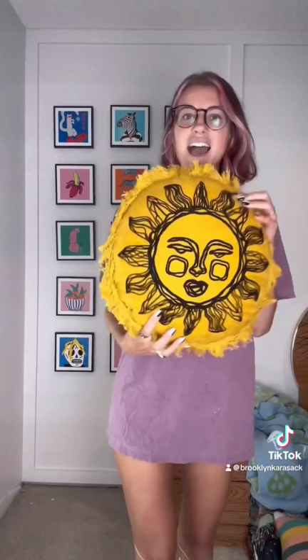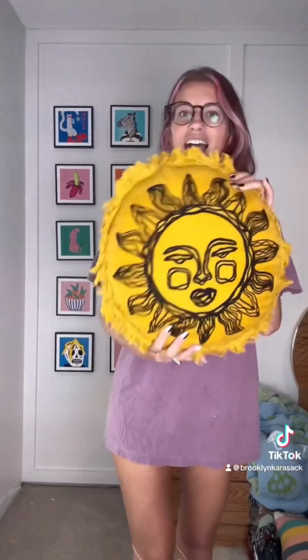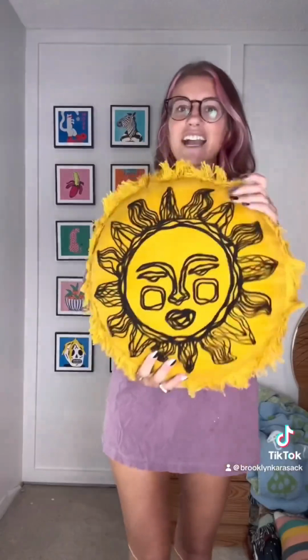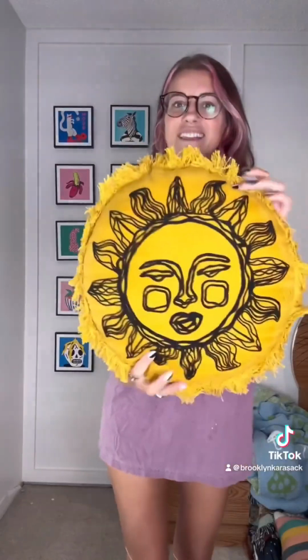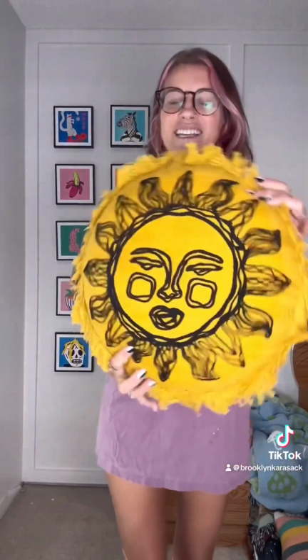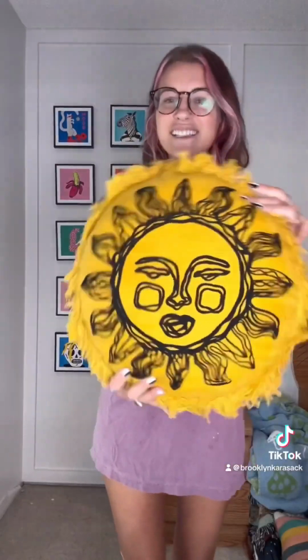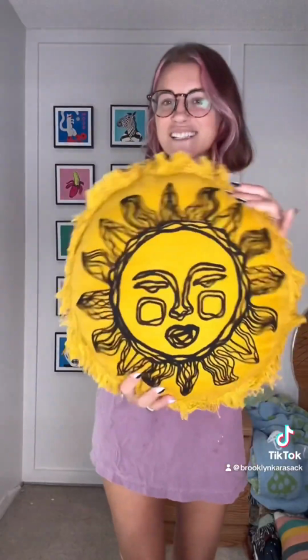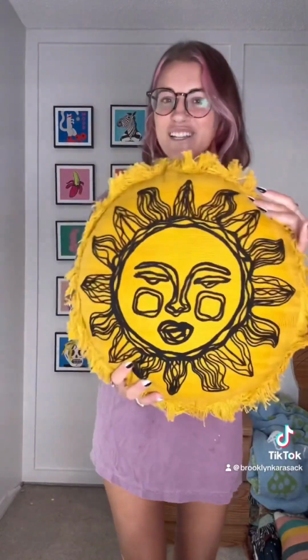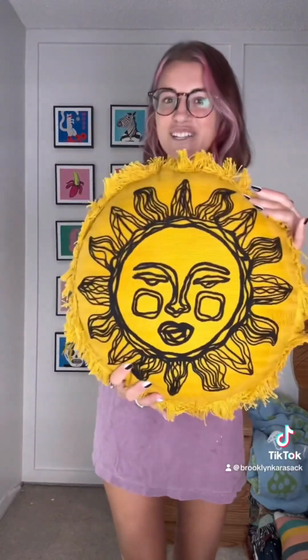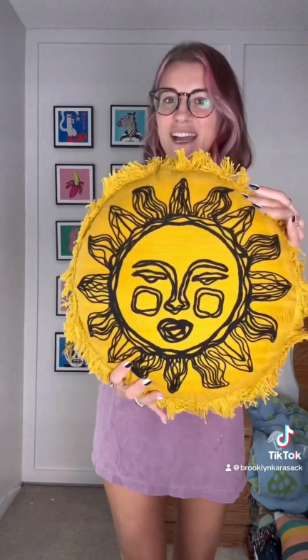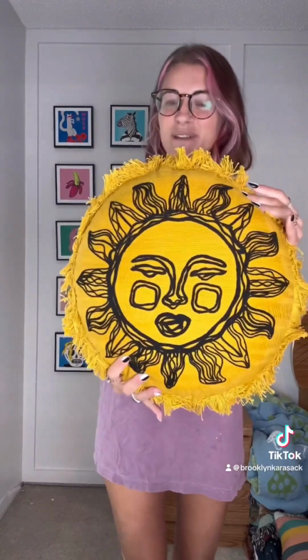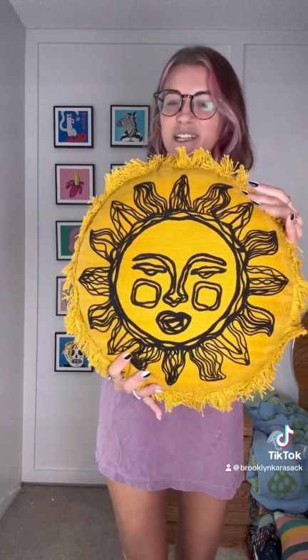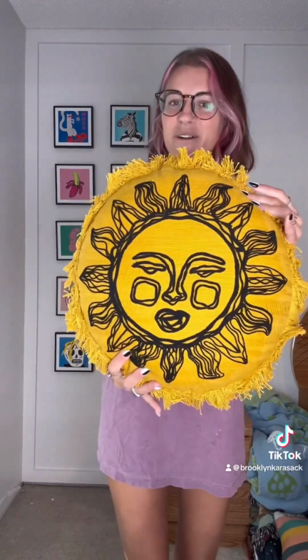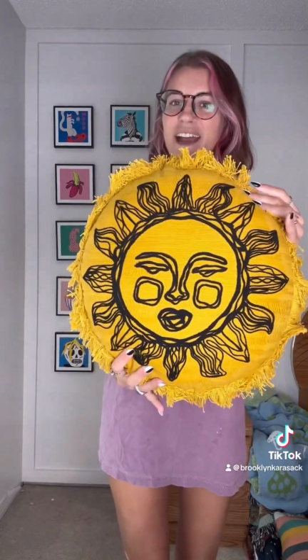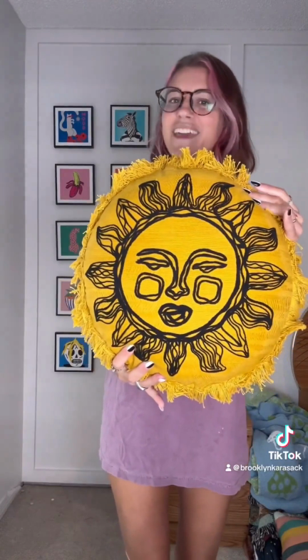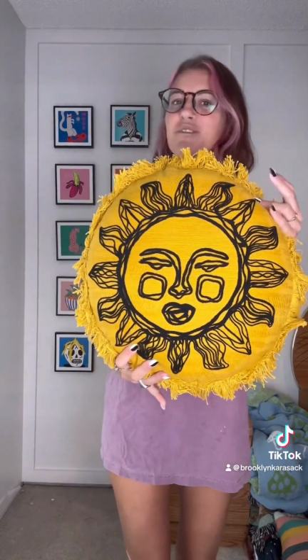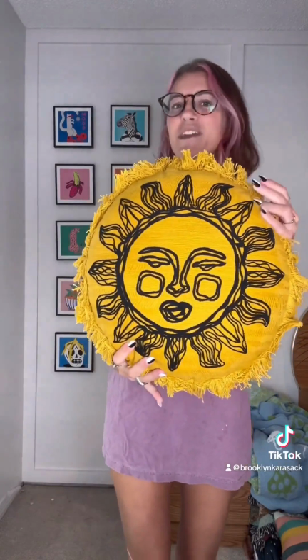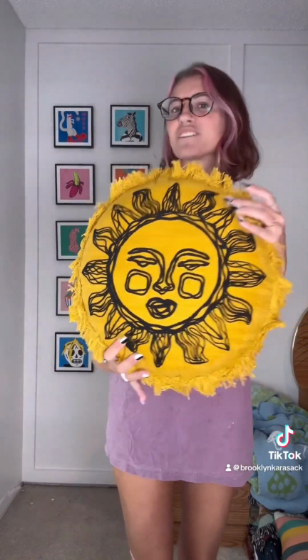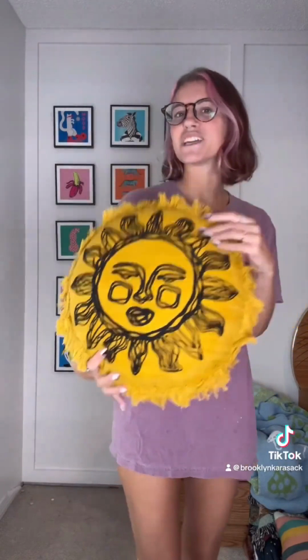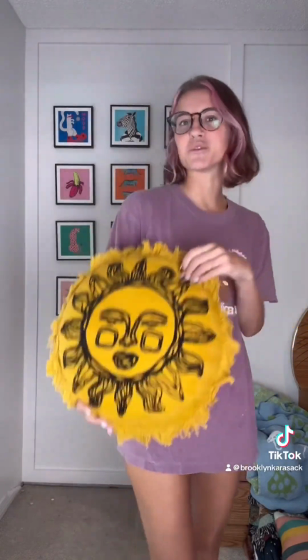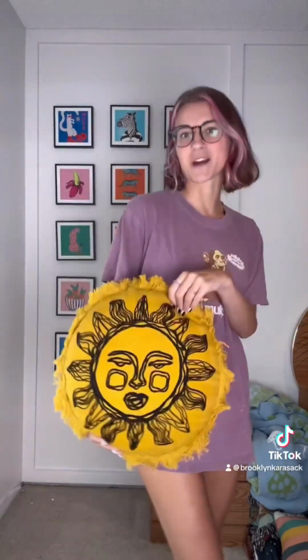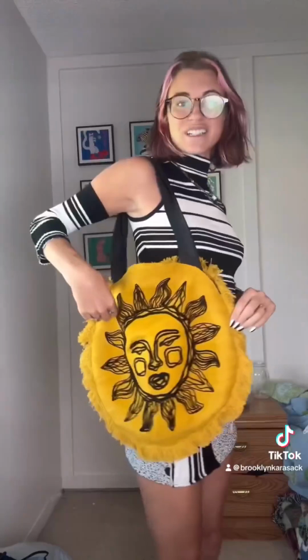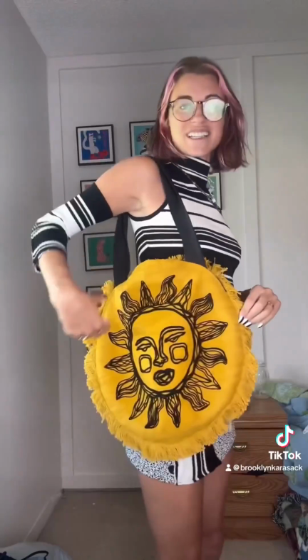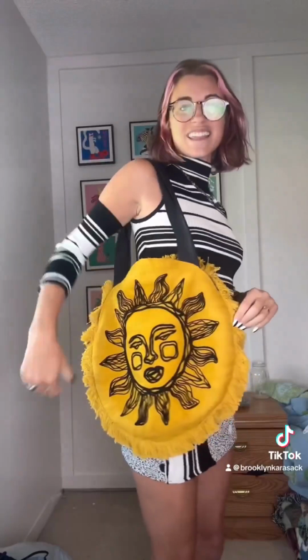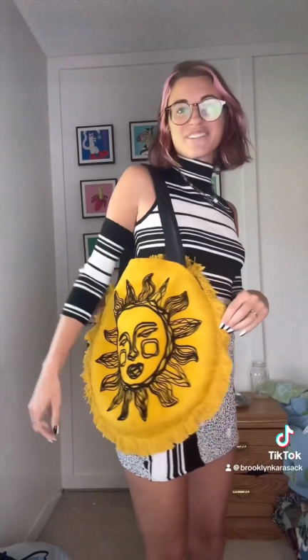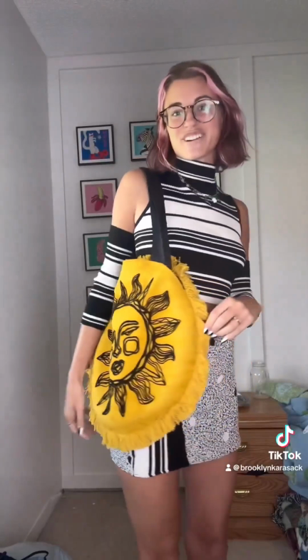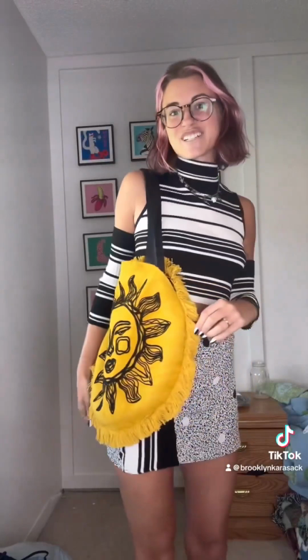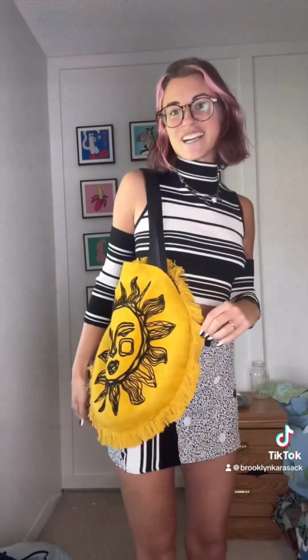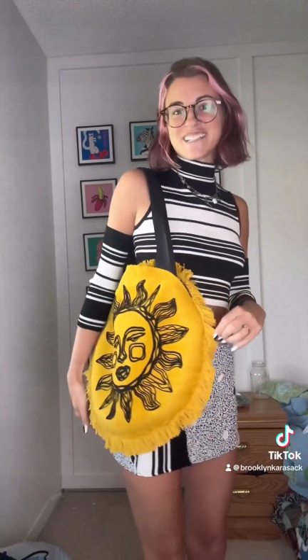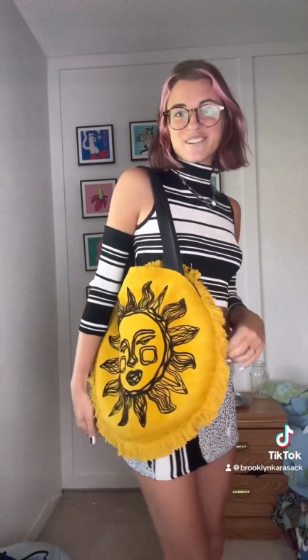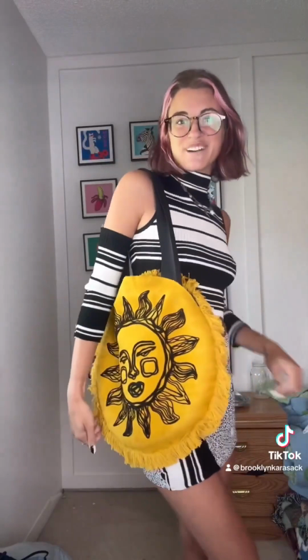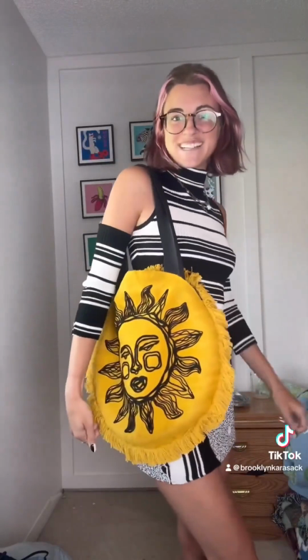I got this sunshine pillow and I think it would make a really cute purse. I think the fringe on it is so fun.